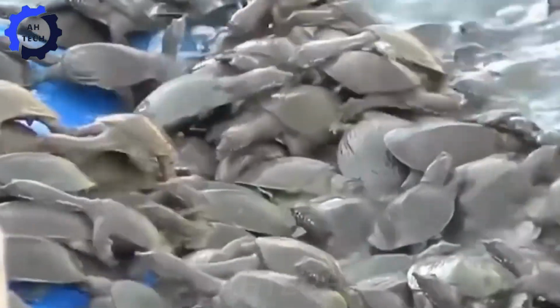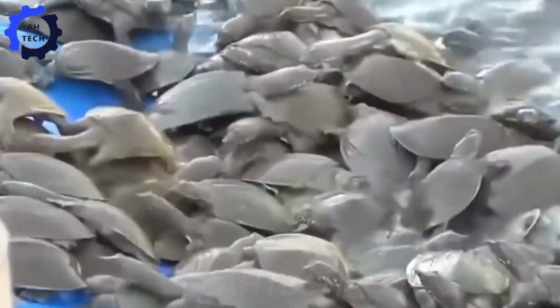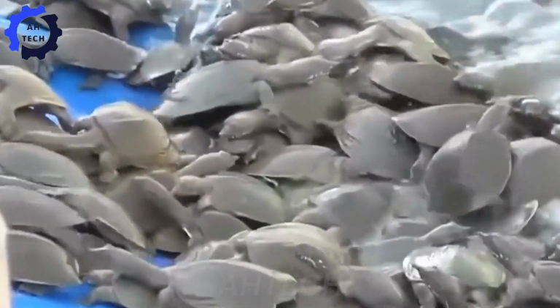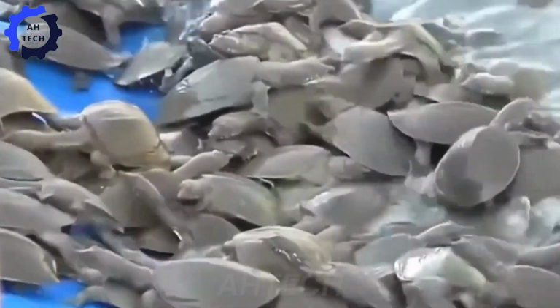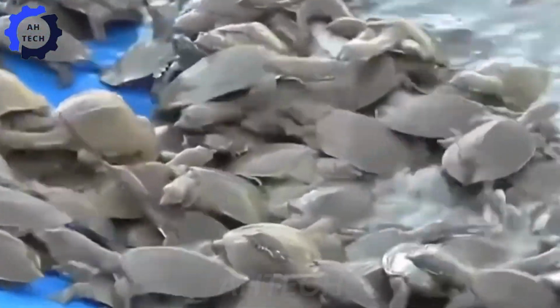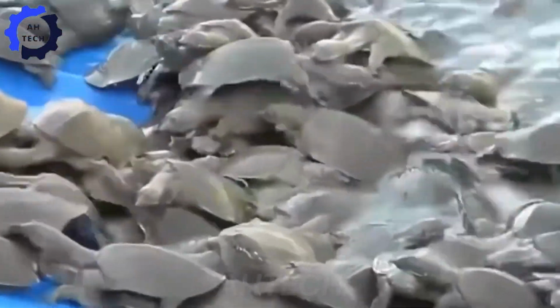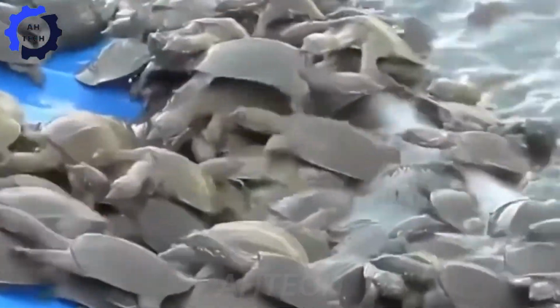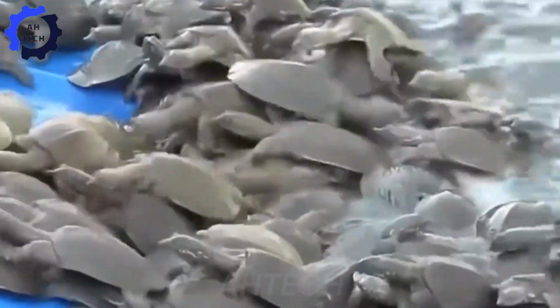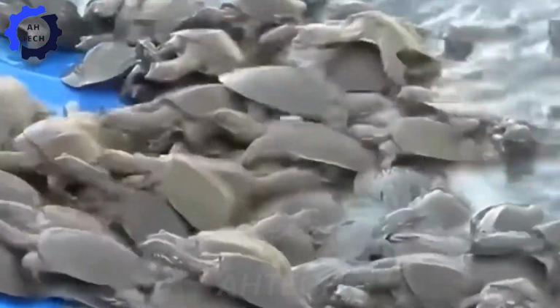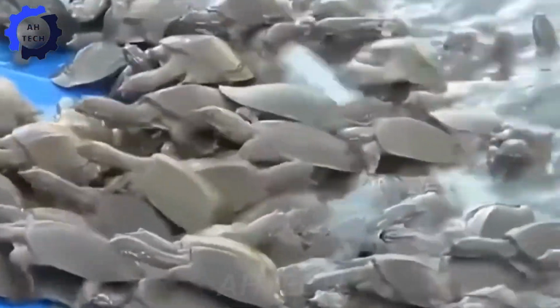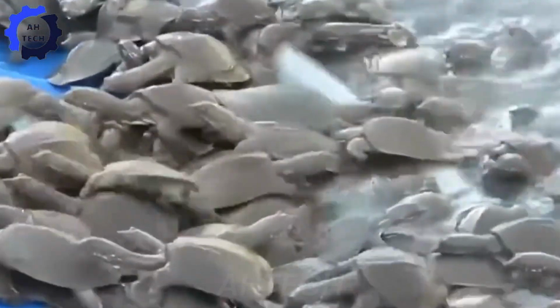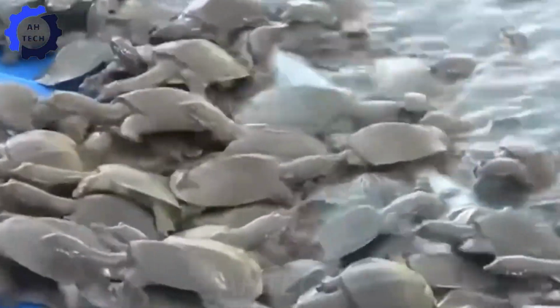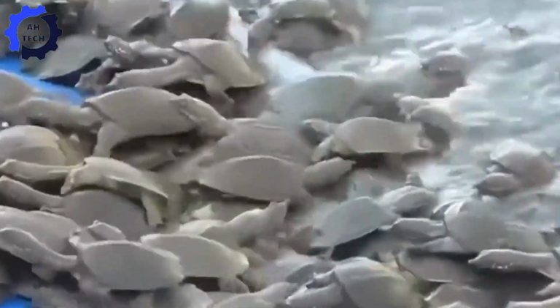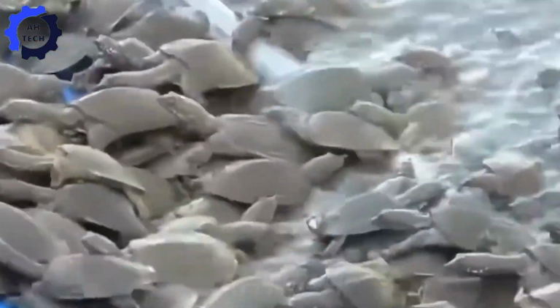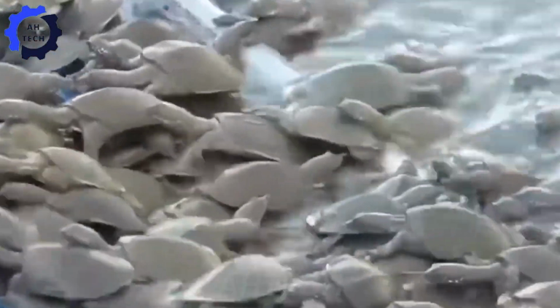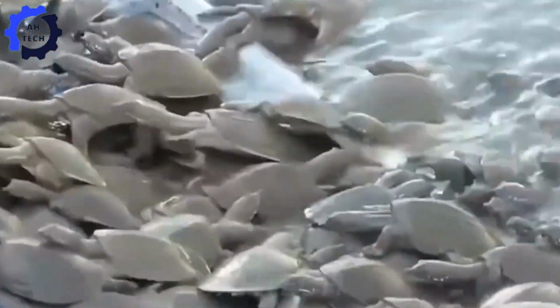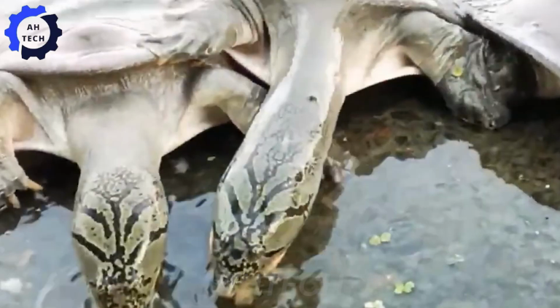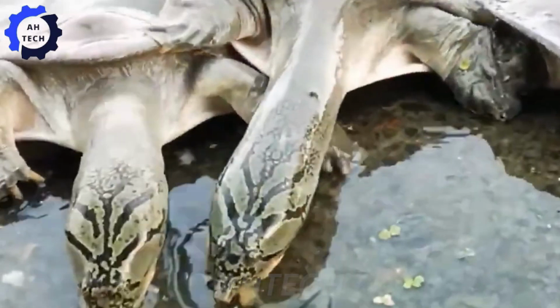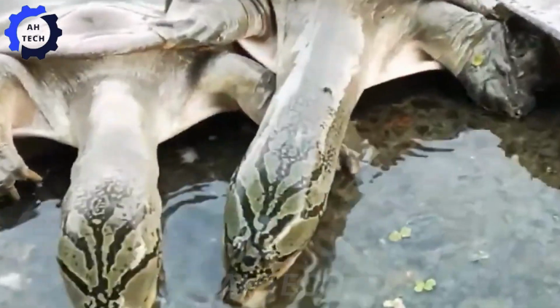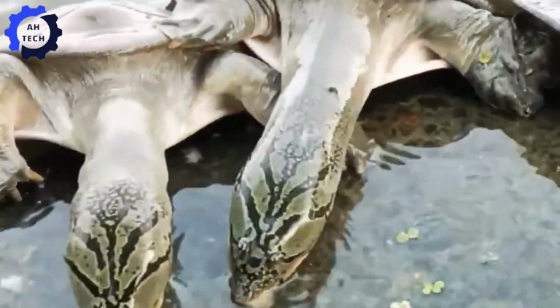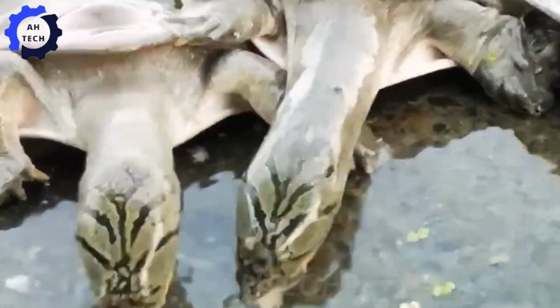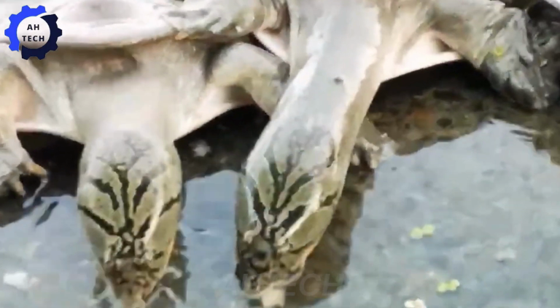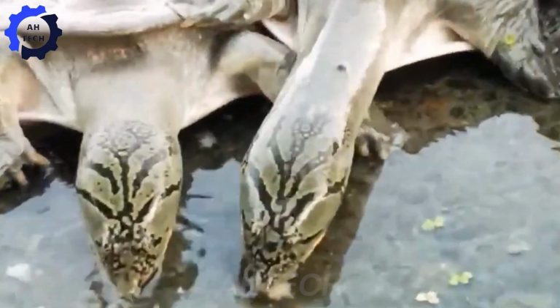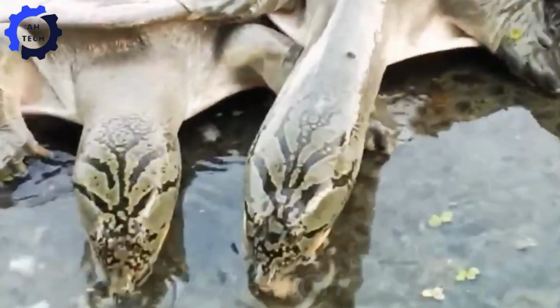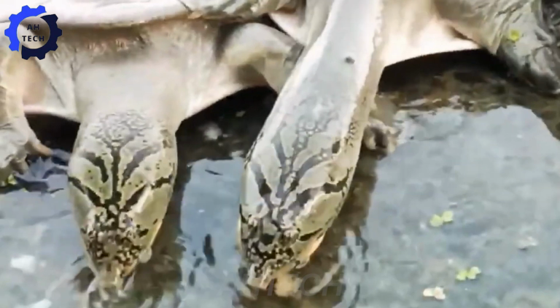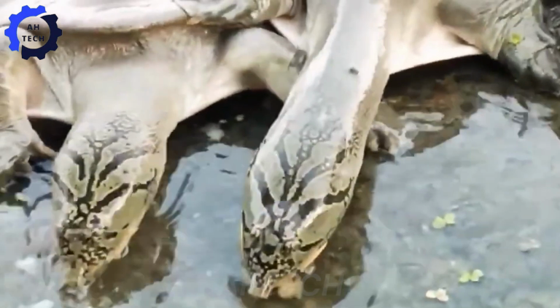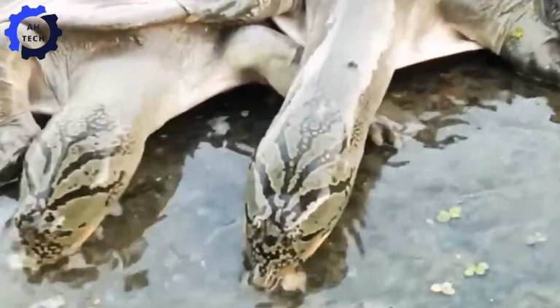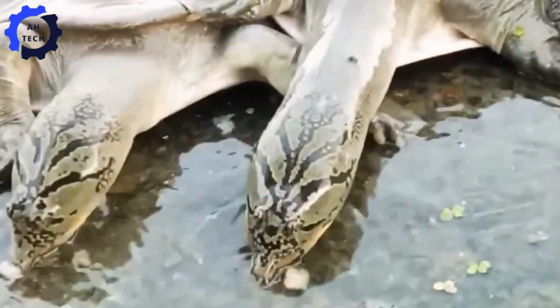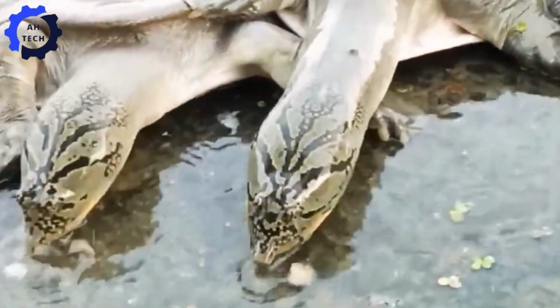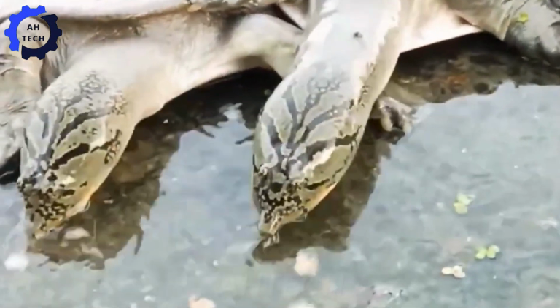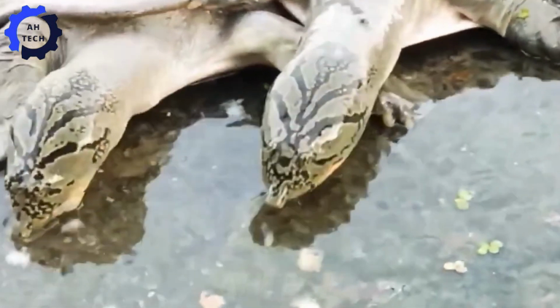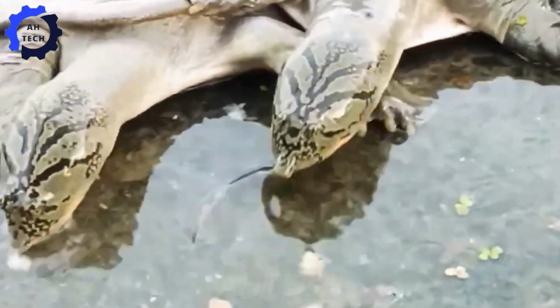Soft-shell turtles are usually 30 to 80 centimeters long and weigh from 1 to 5 kilograms.